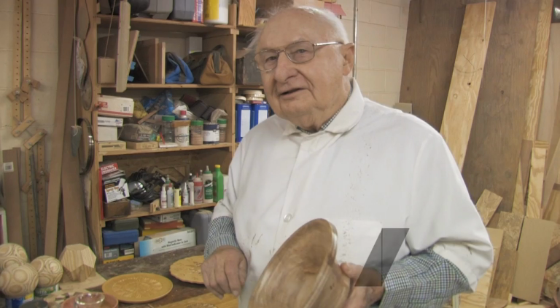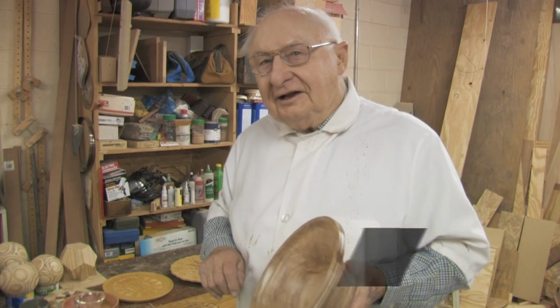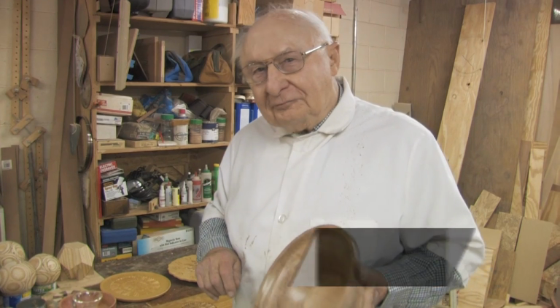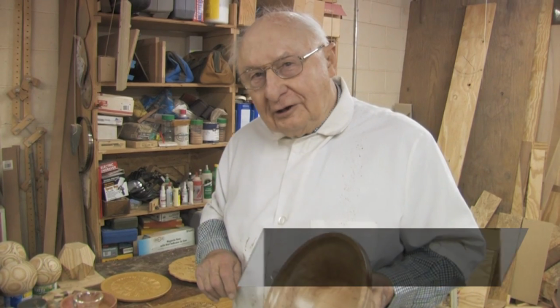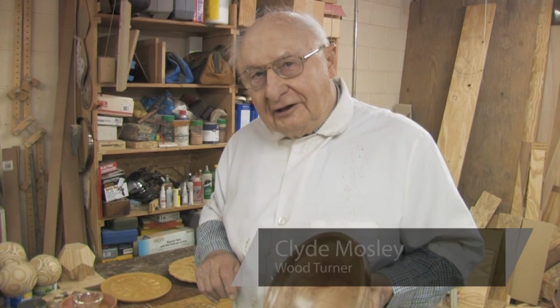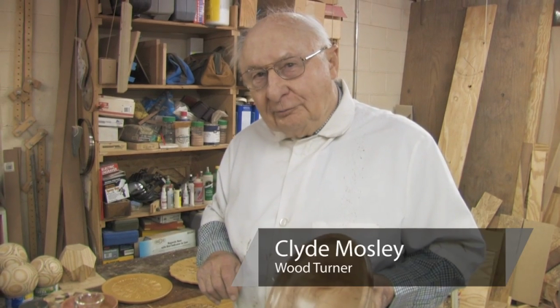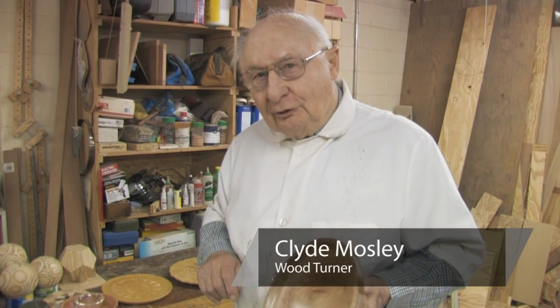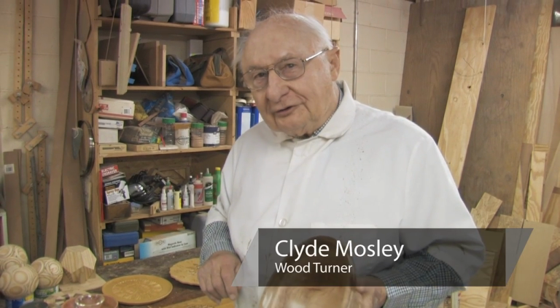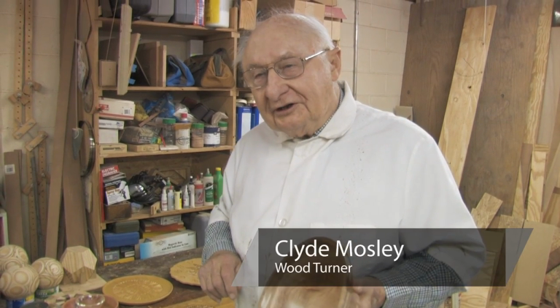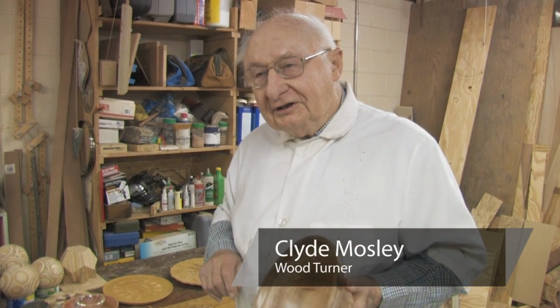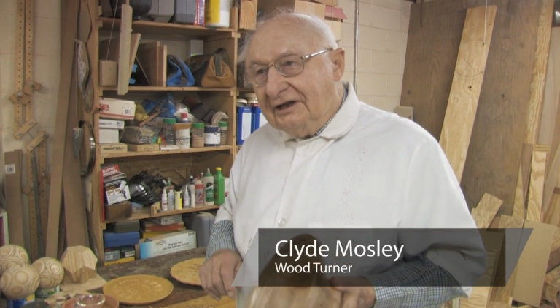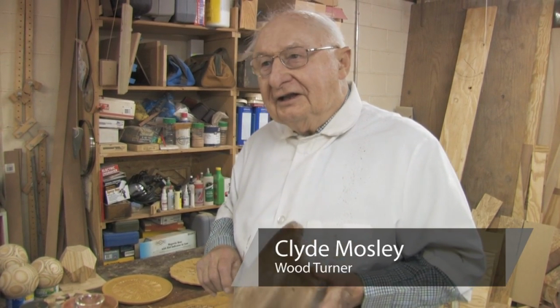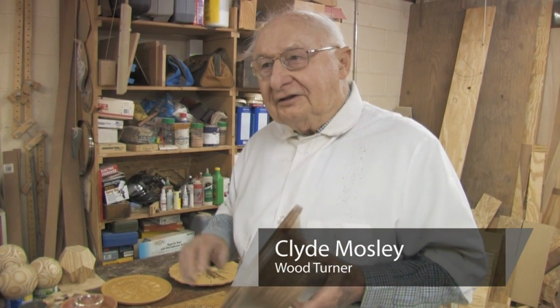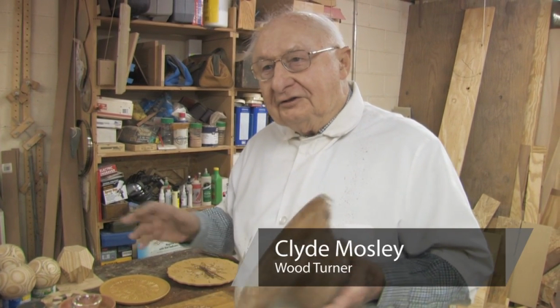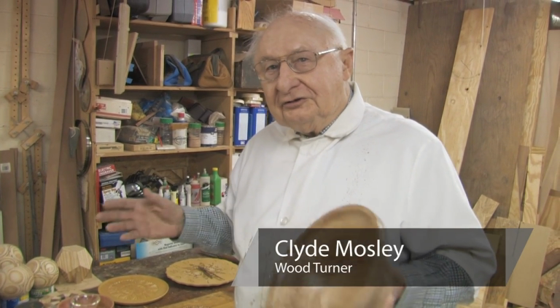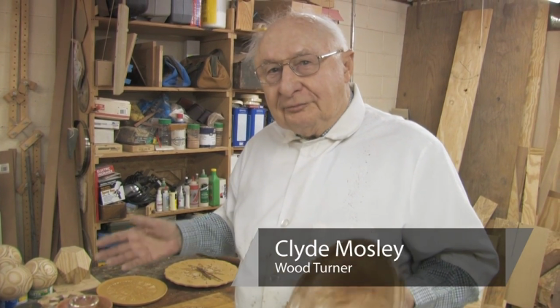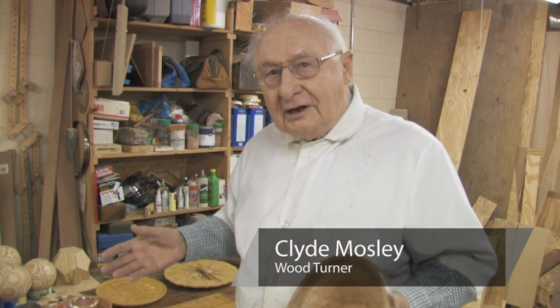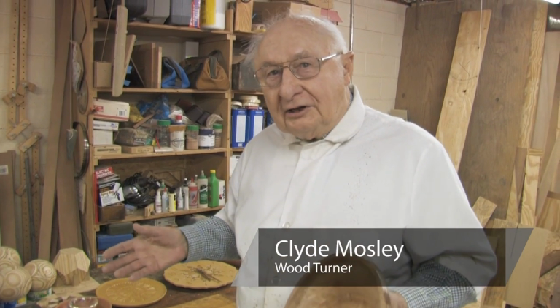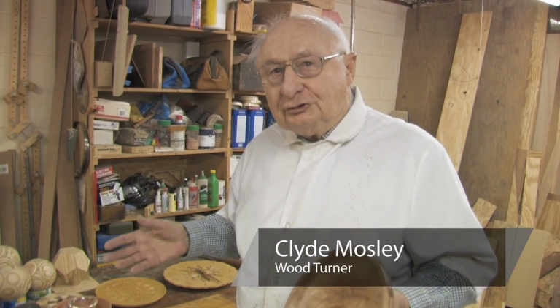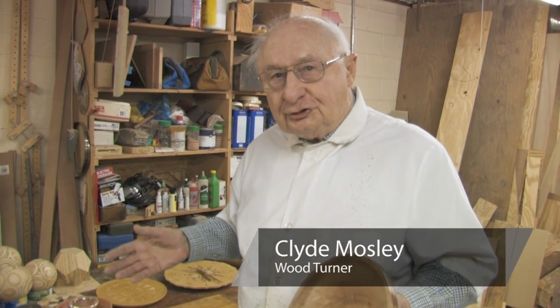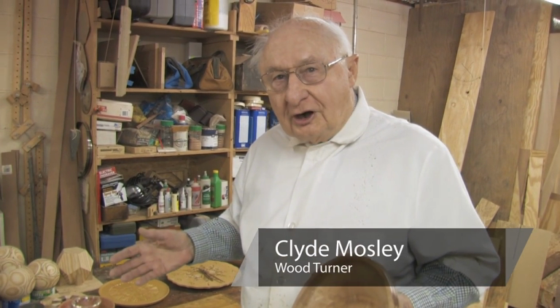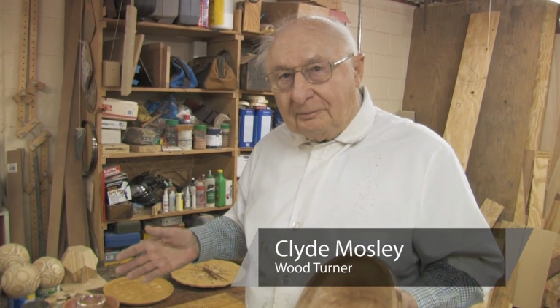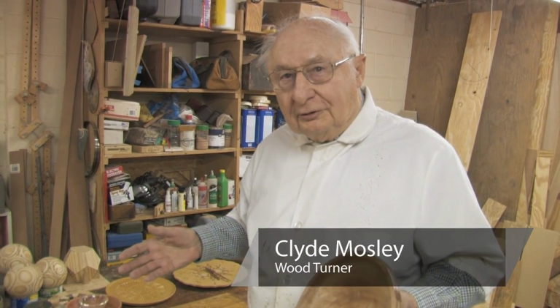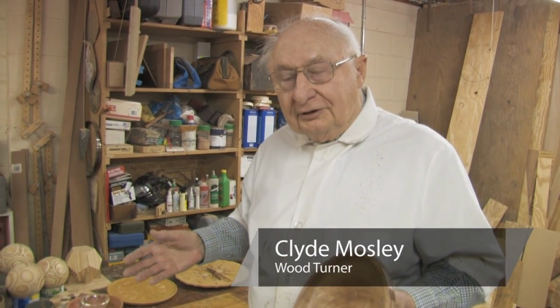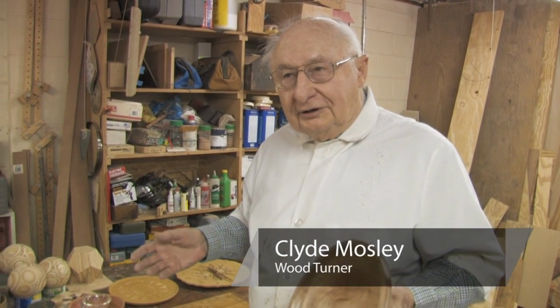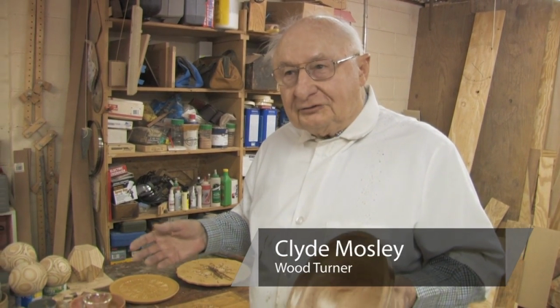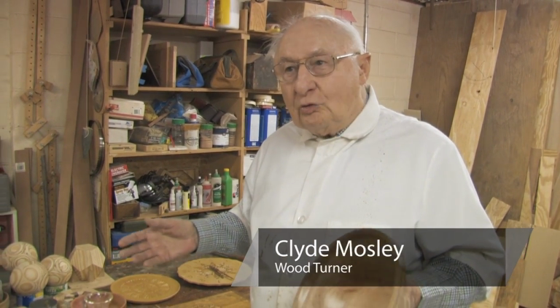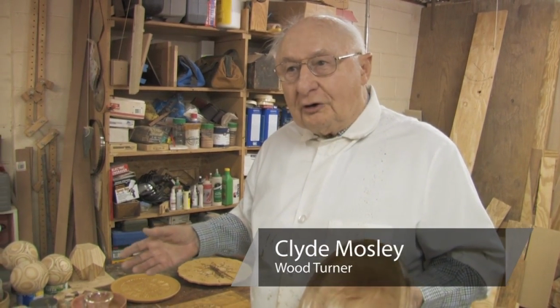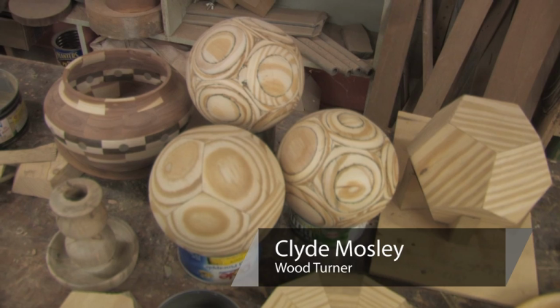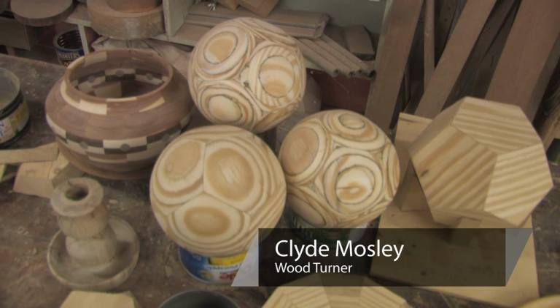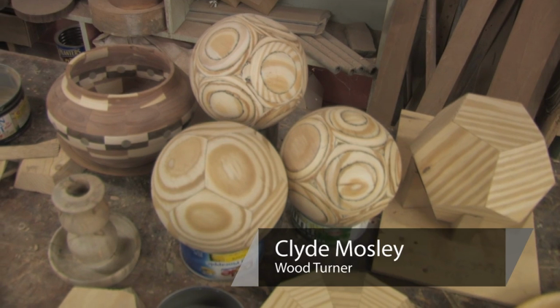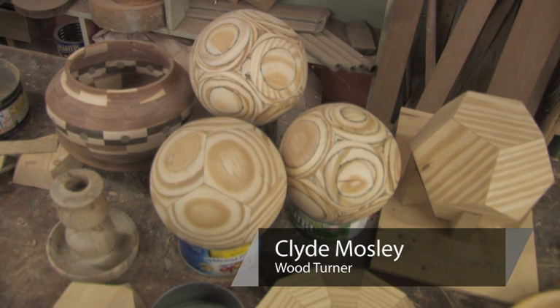I'm Clyde Mosley. This is my shop — it's a working shop.